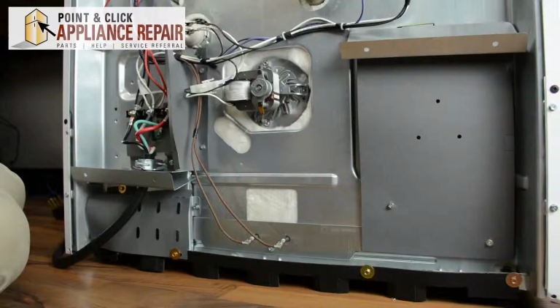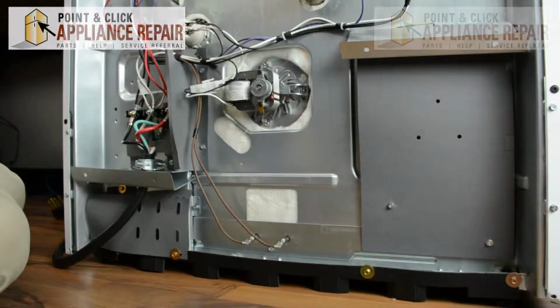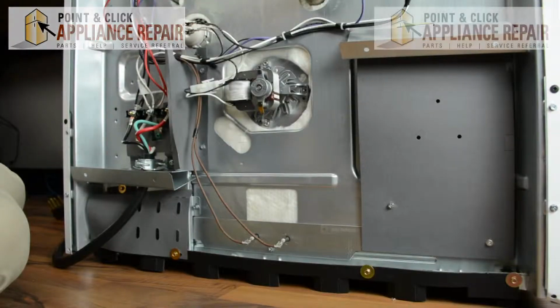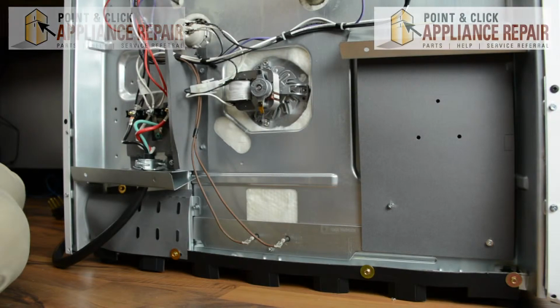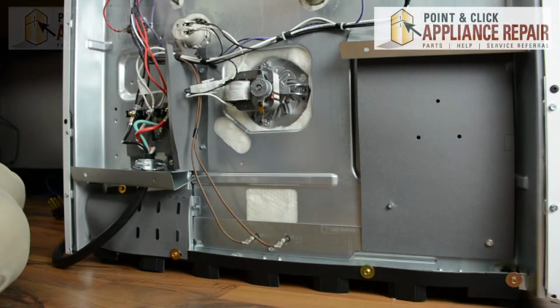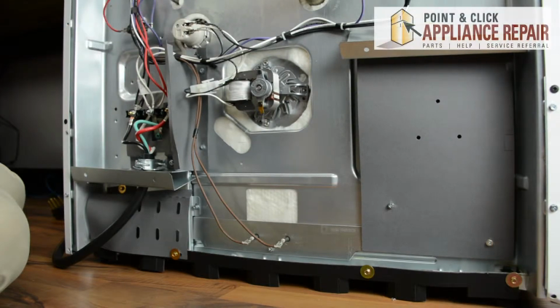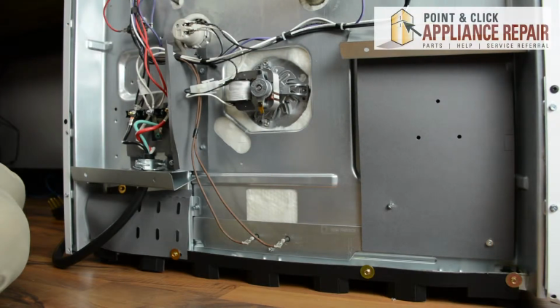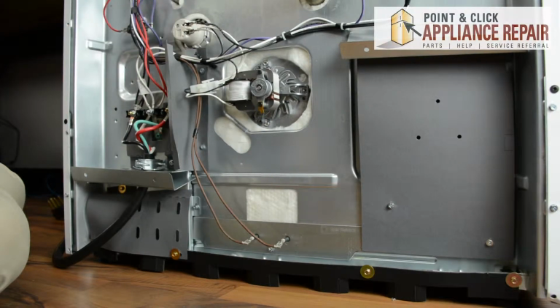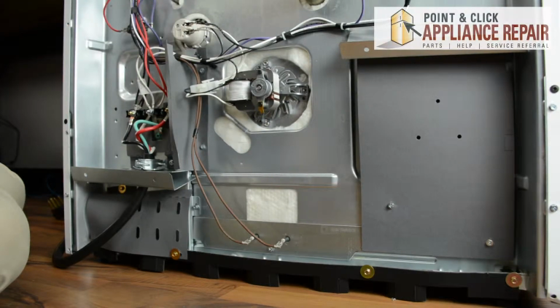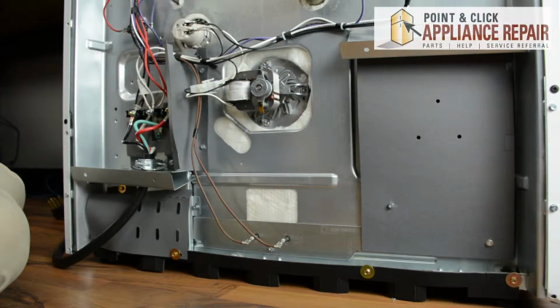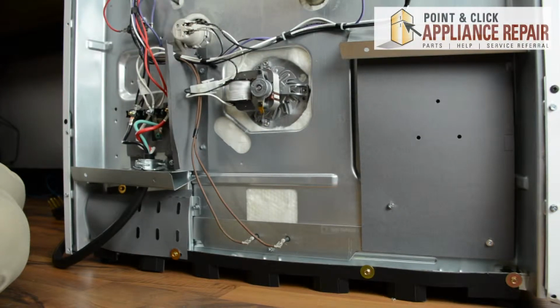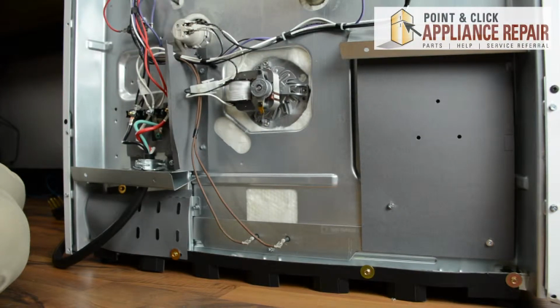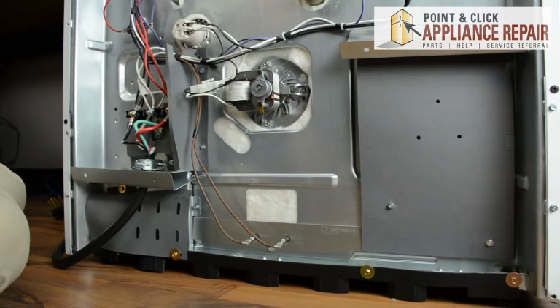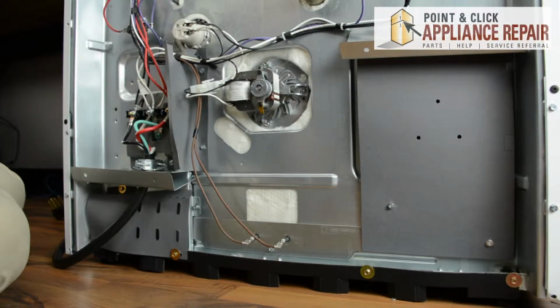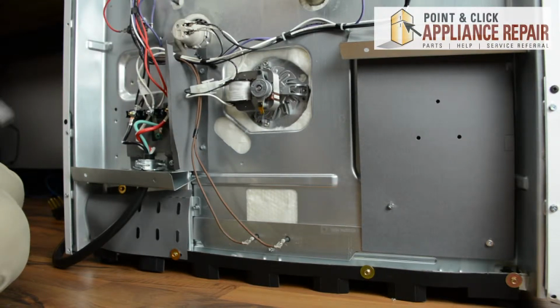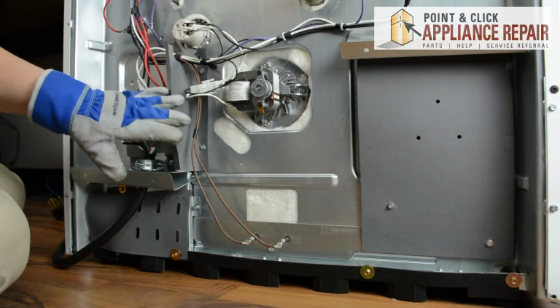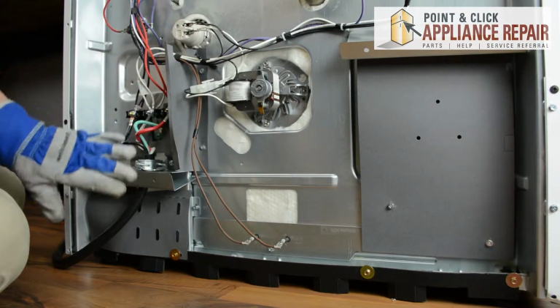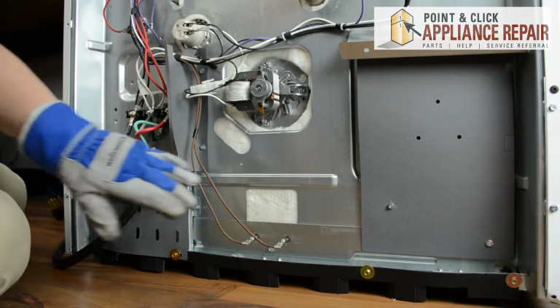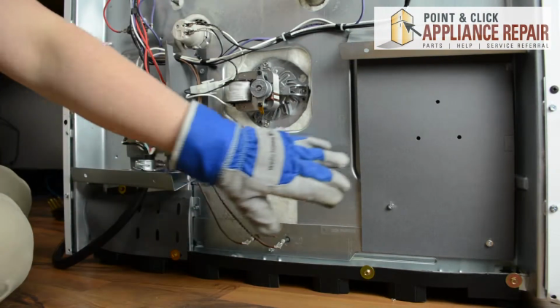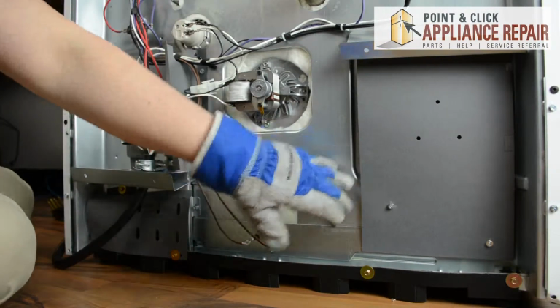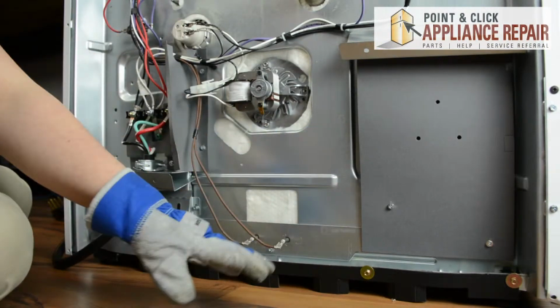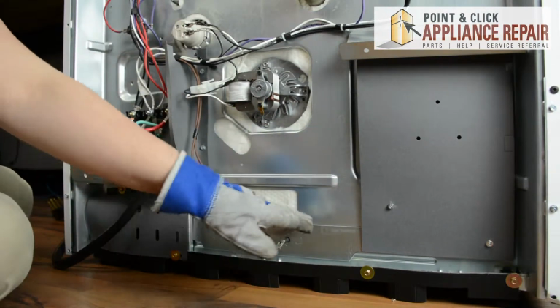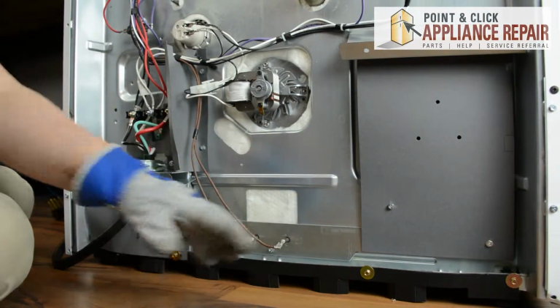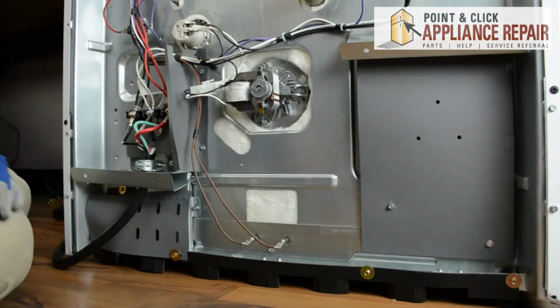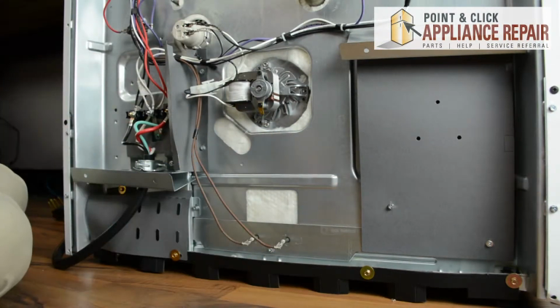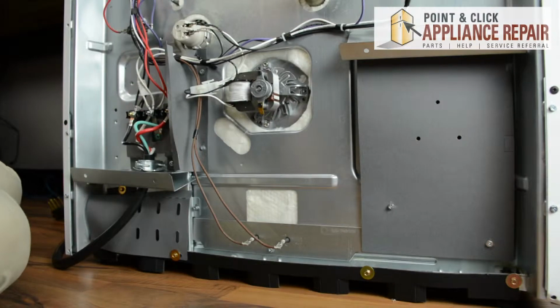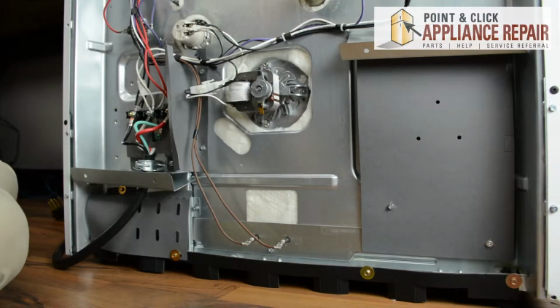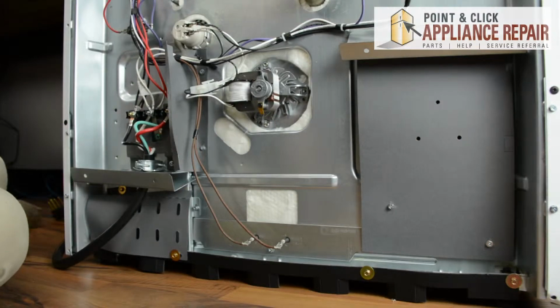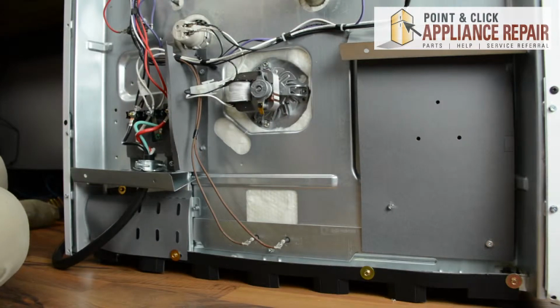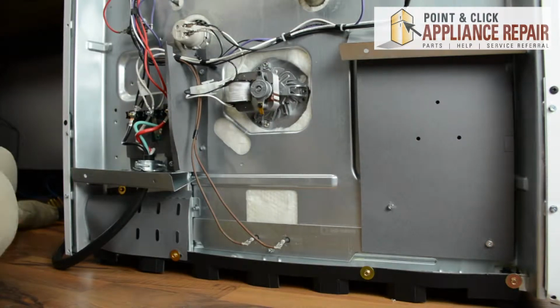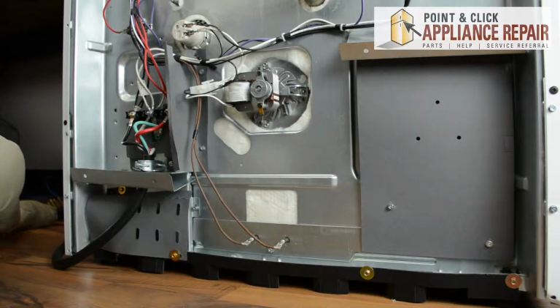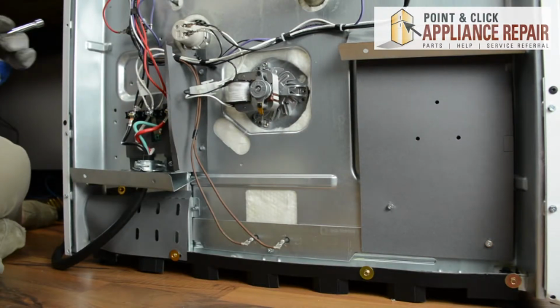In order to access the bottom bake element, we are going to need to get some things out of the way in order to reach it, so we will start up here.